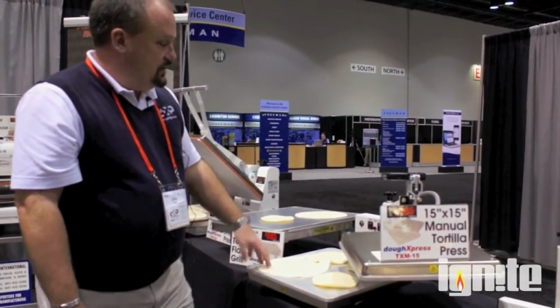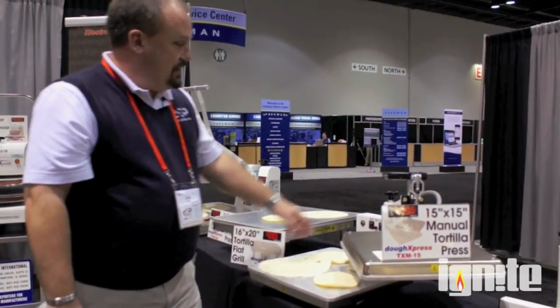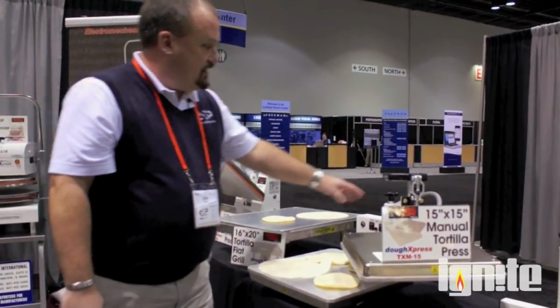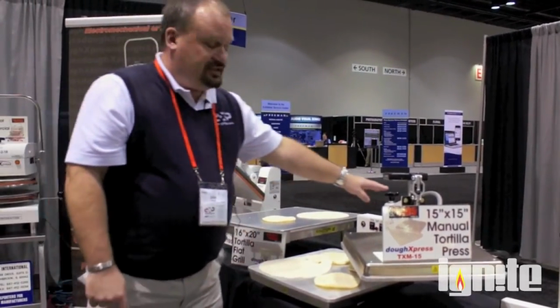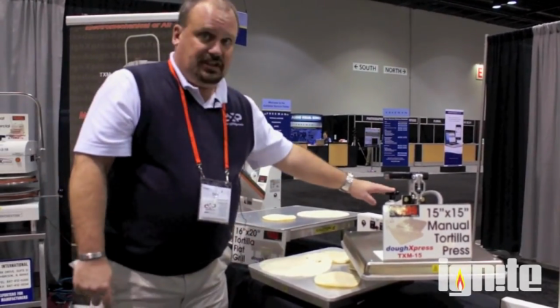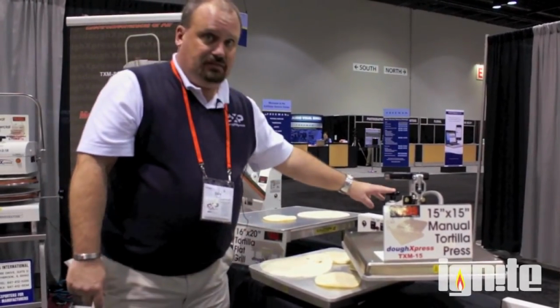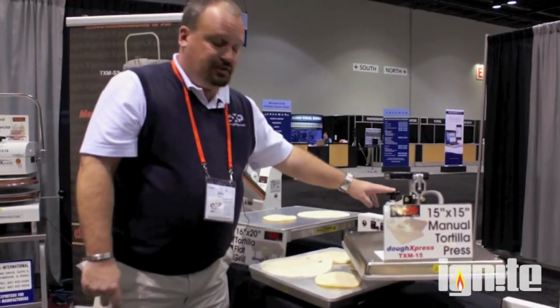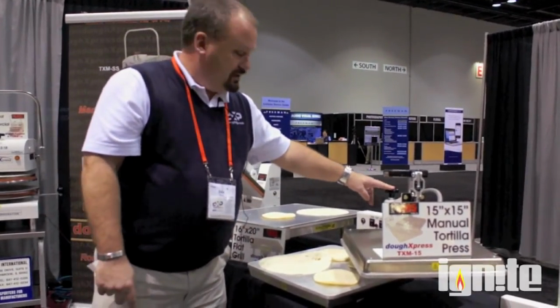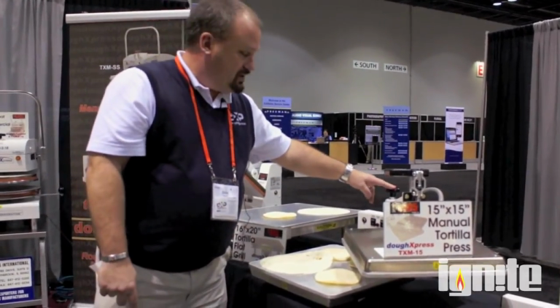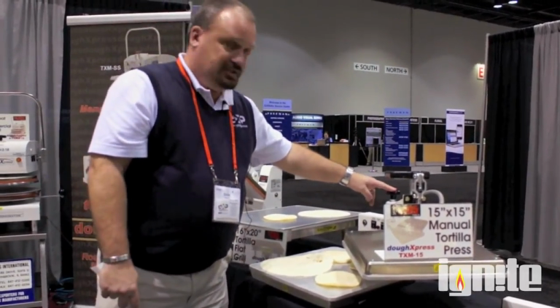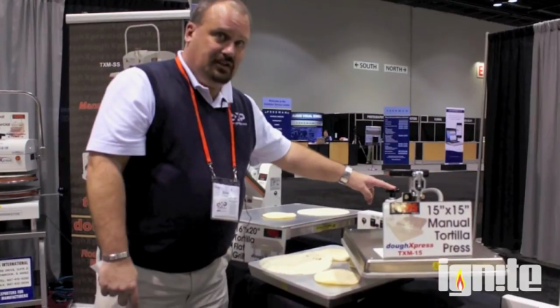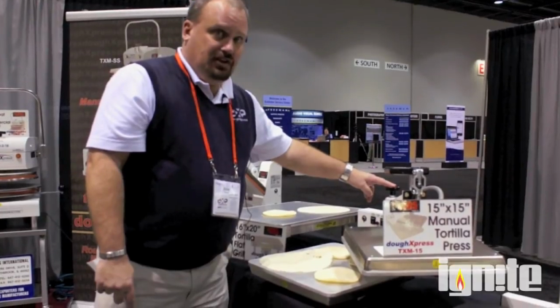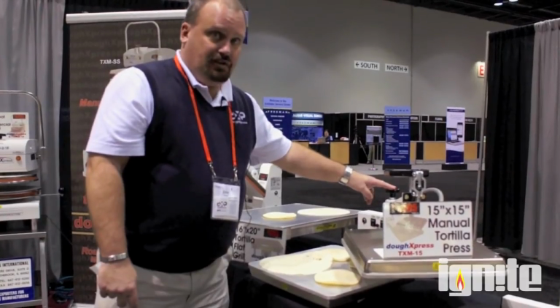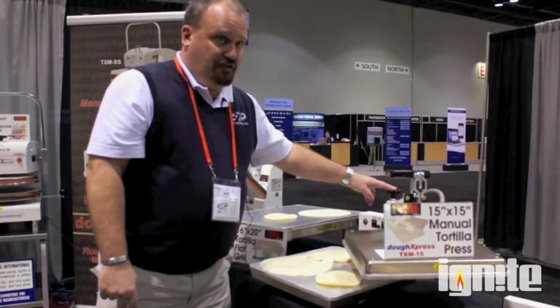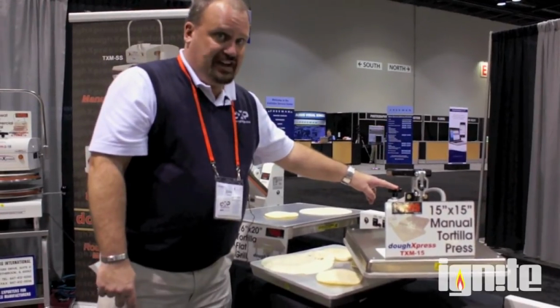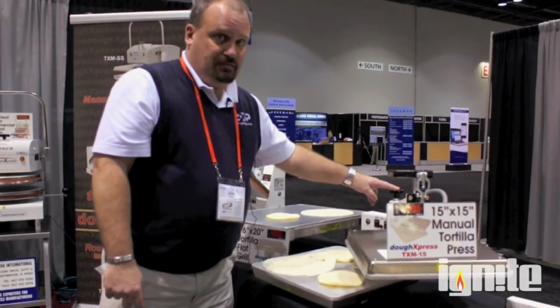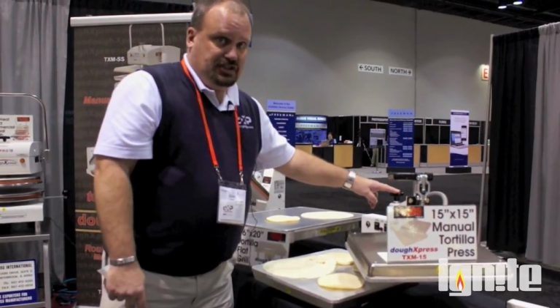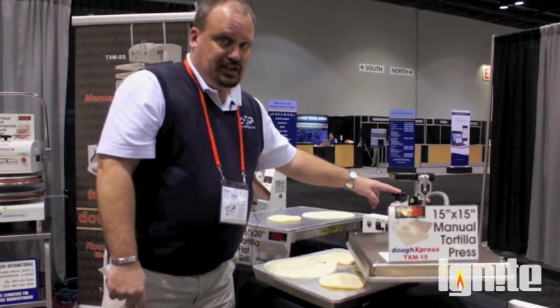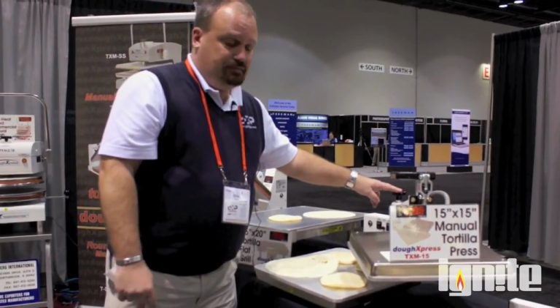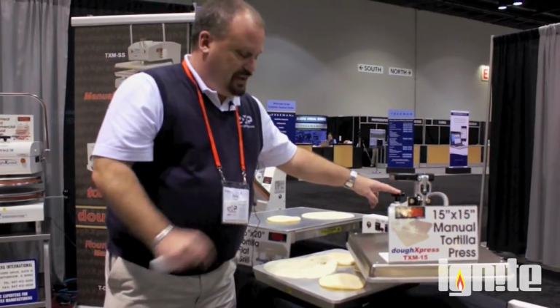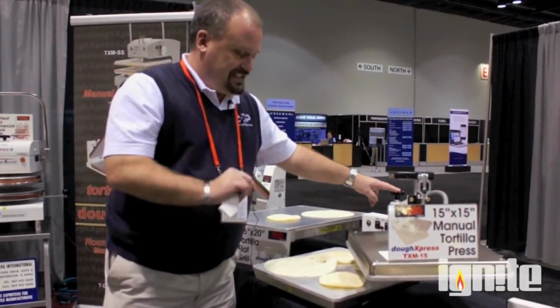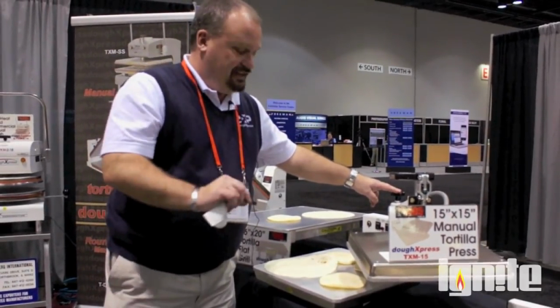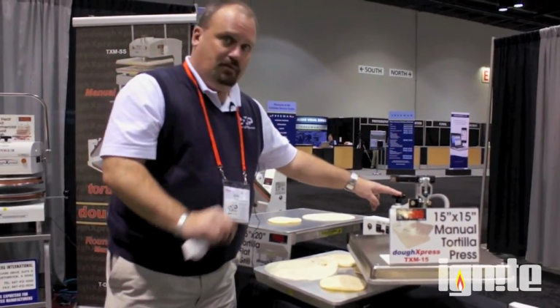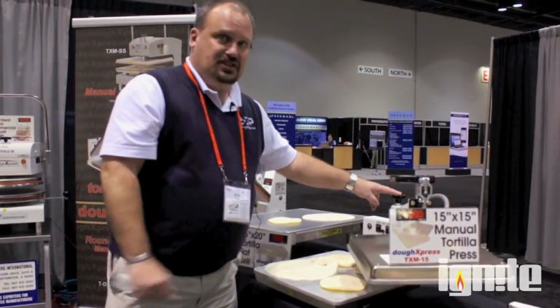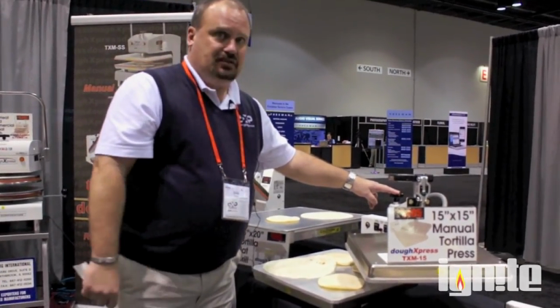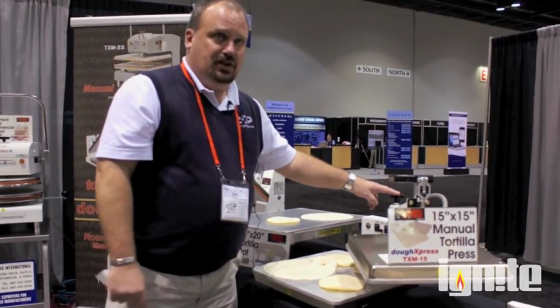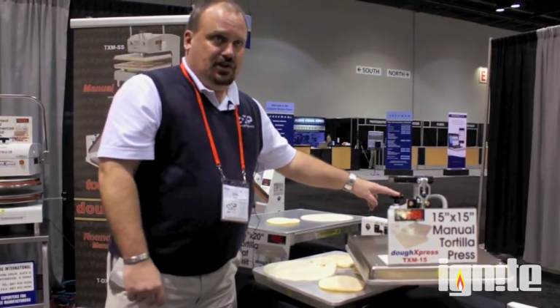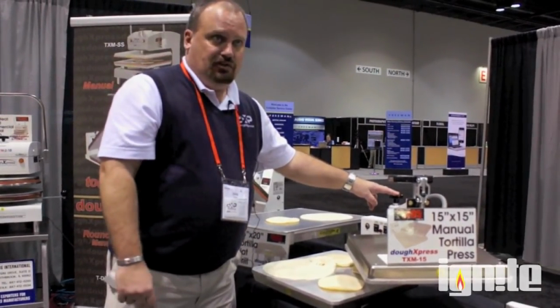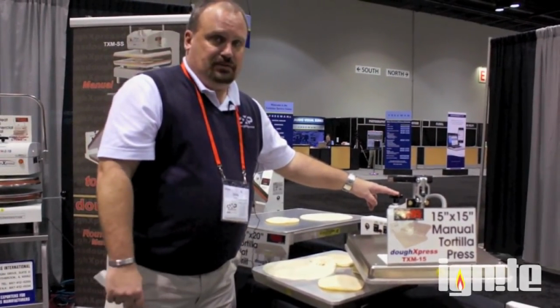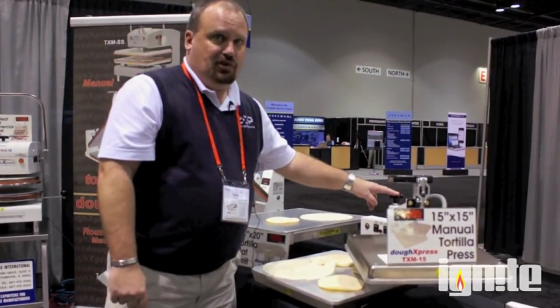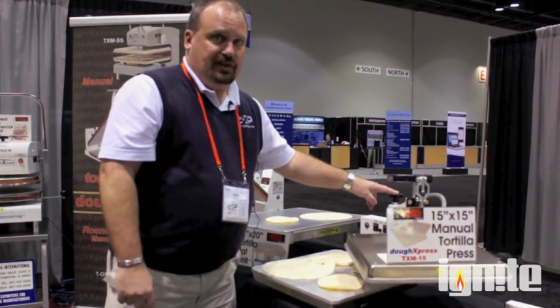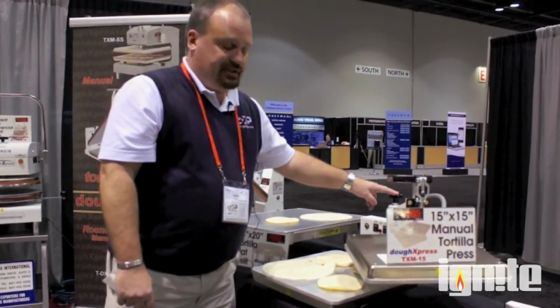You have a thickness adjustment on this machine. You can go as flat as a mushy skin, almost see-through, or you can go up to a quarter inch.